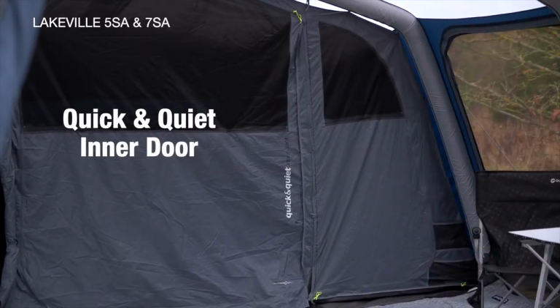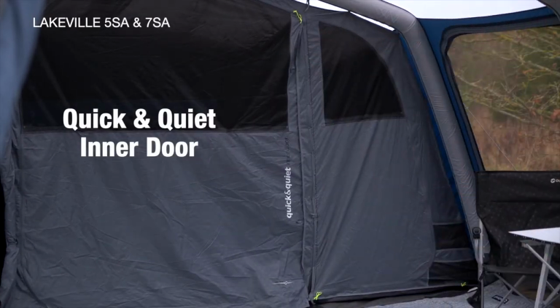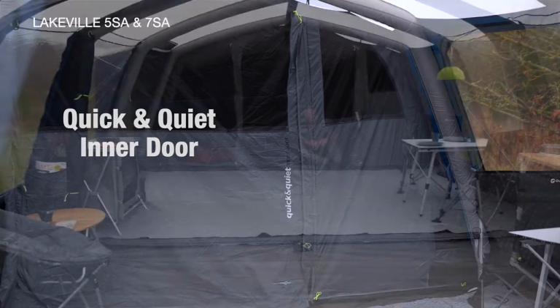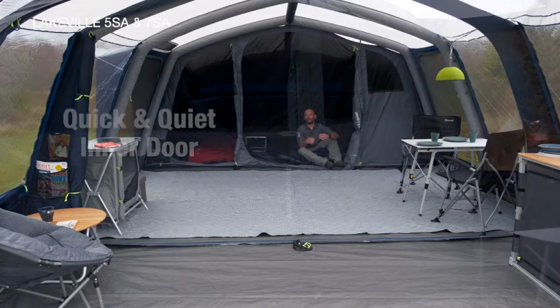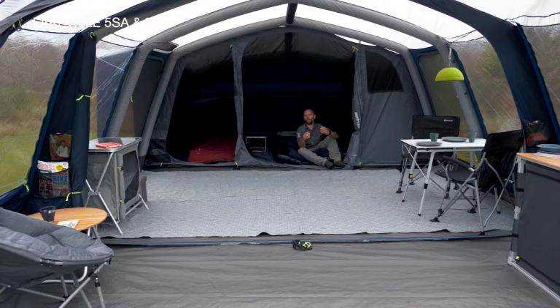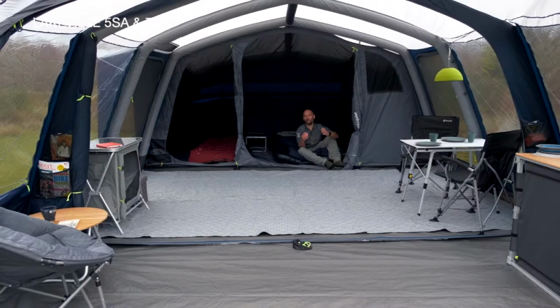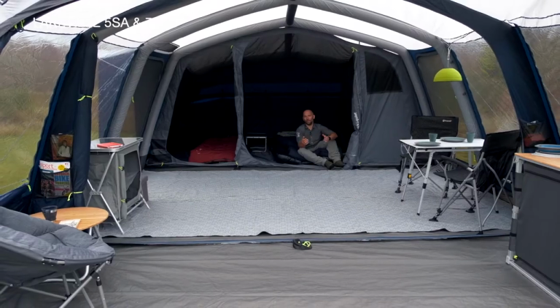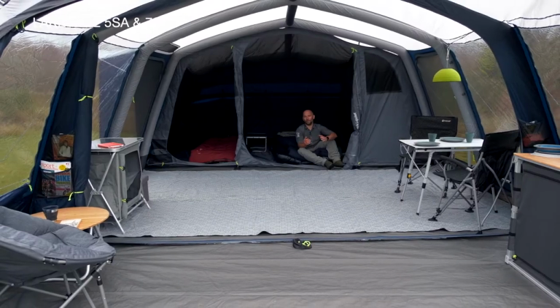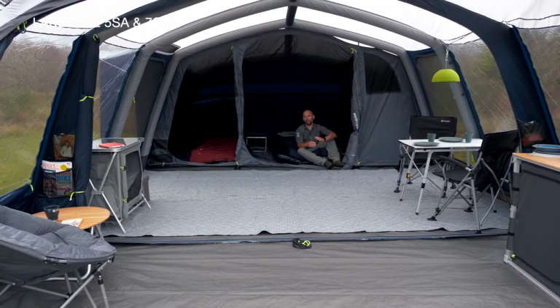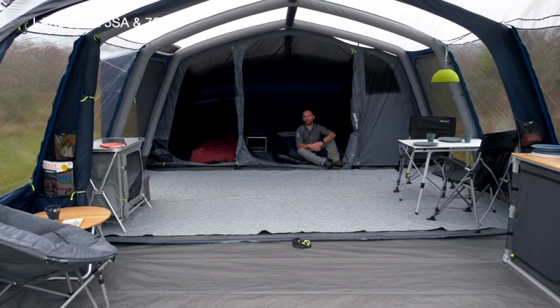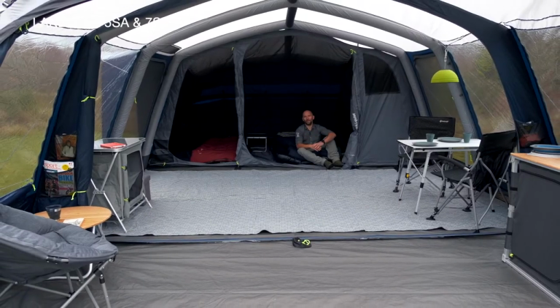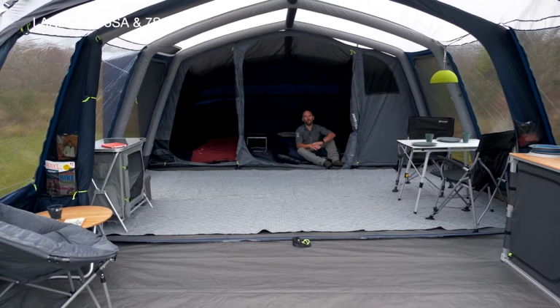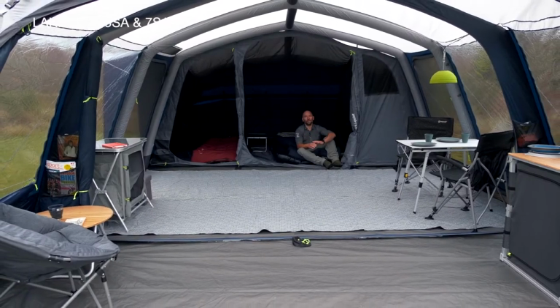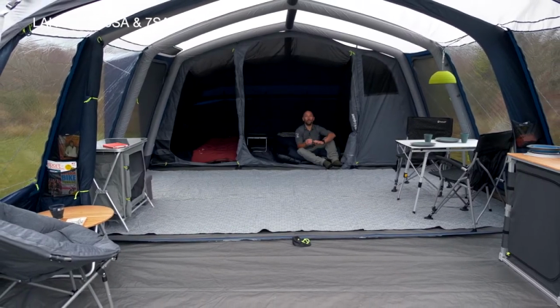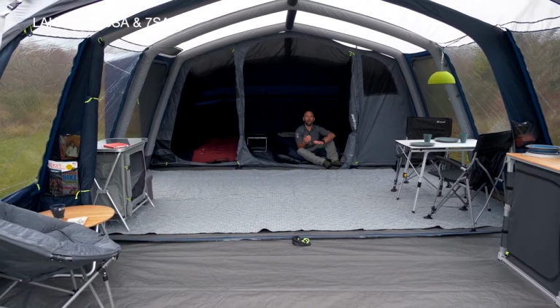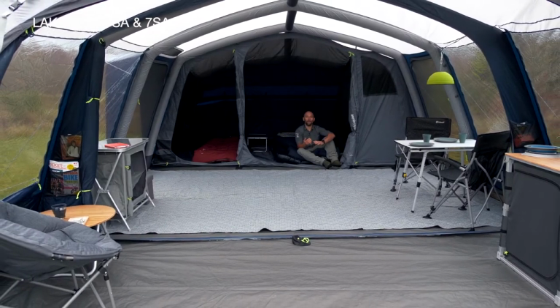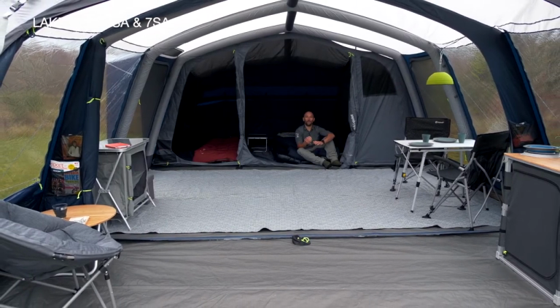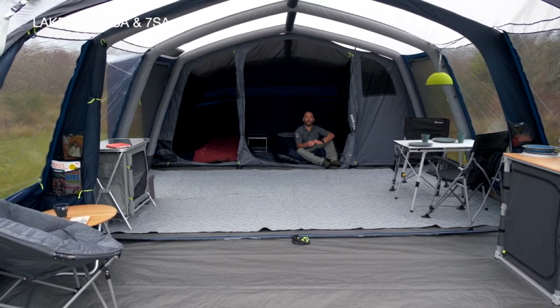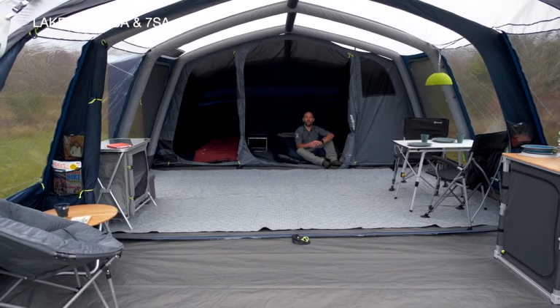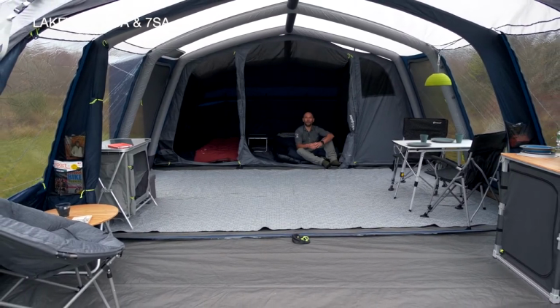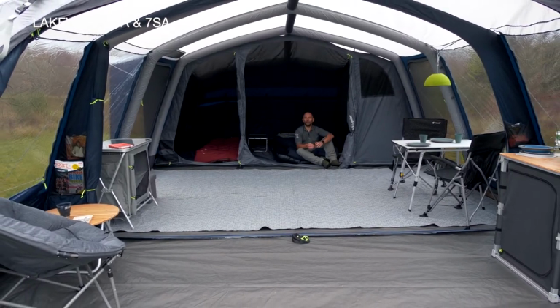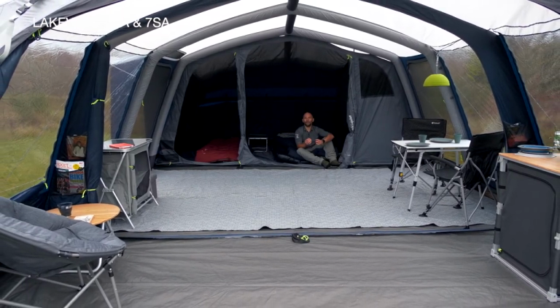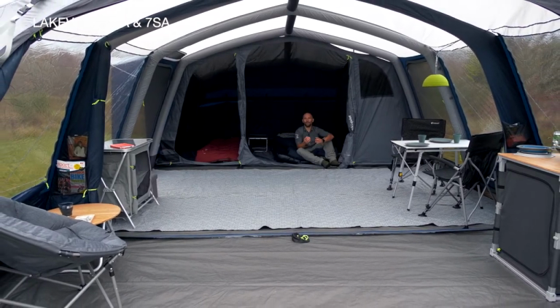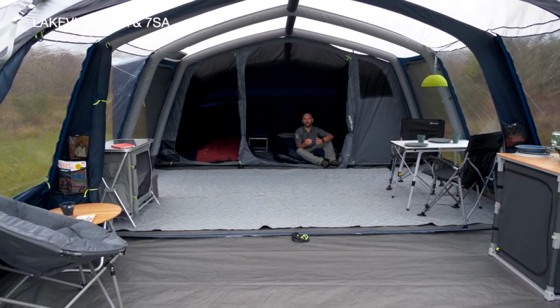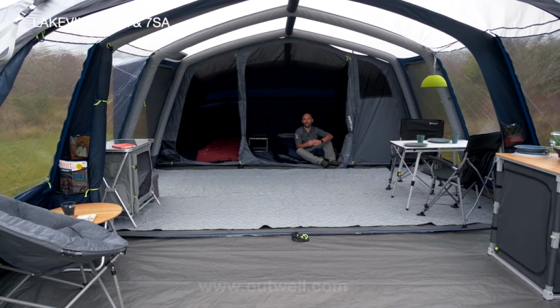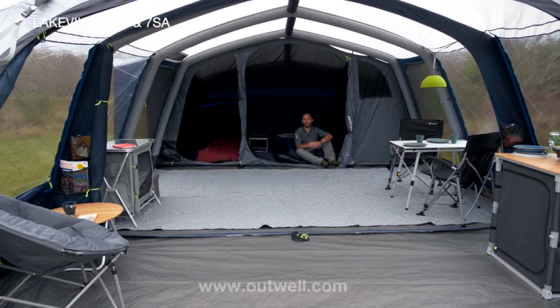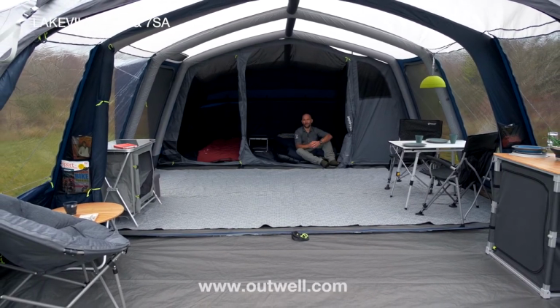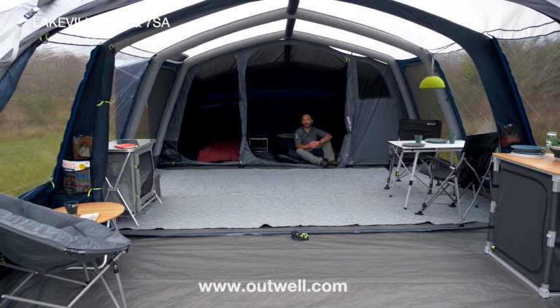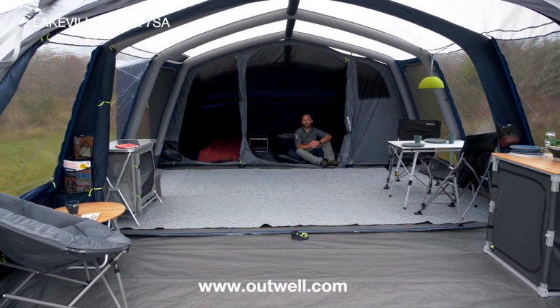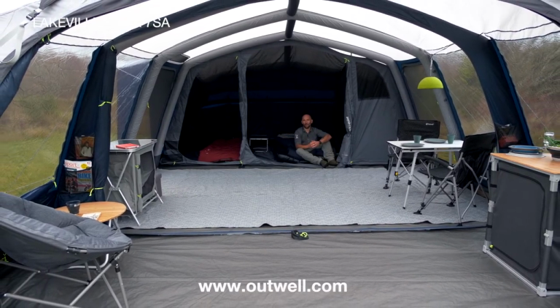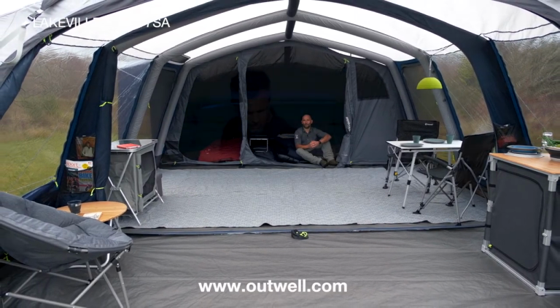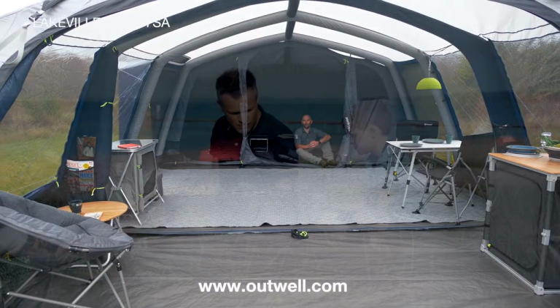Thank you so much for watching! For everything camping, come visit us at outworld.com.